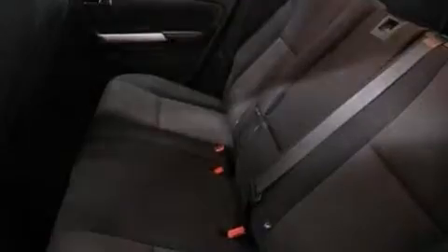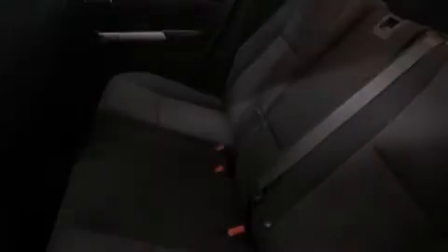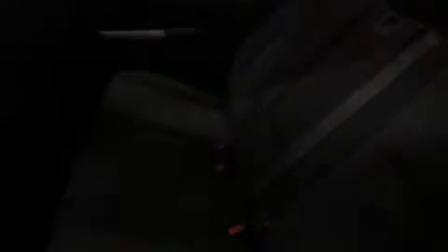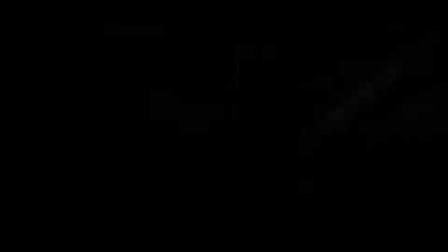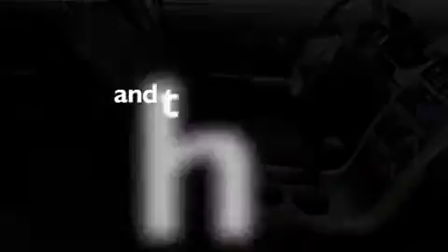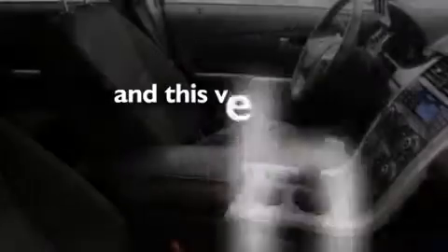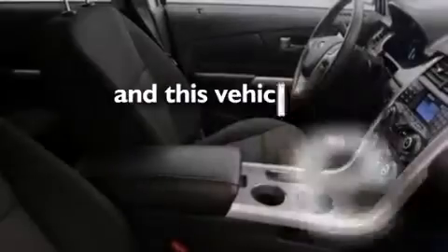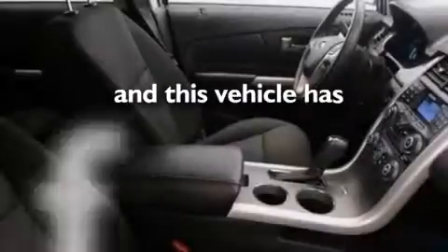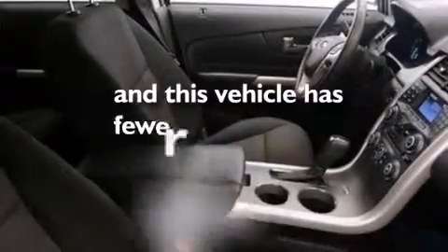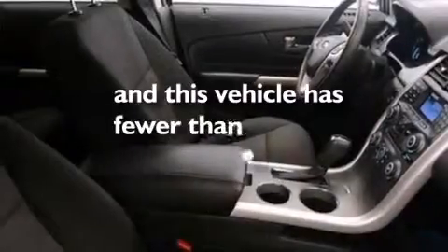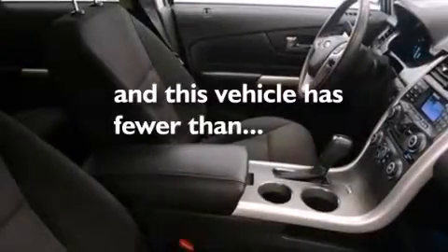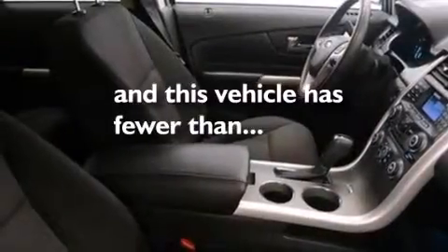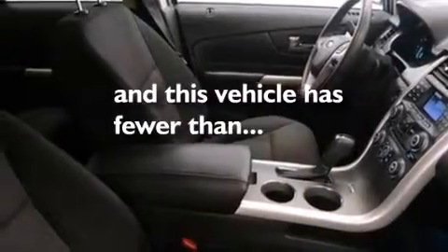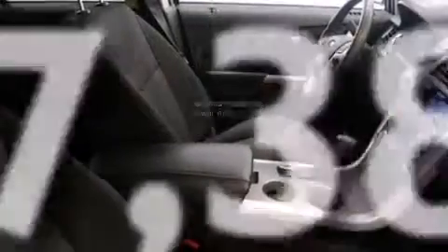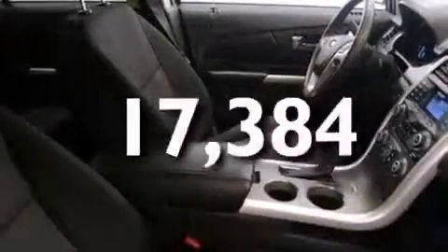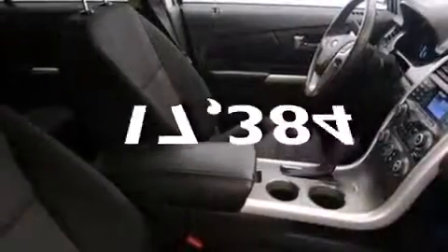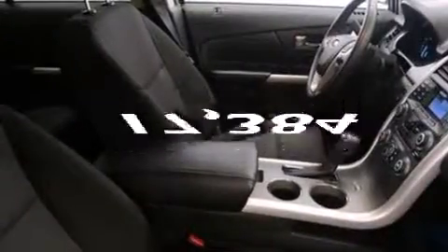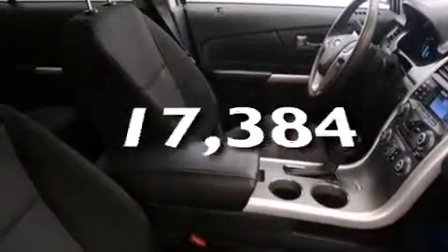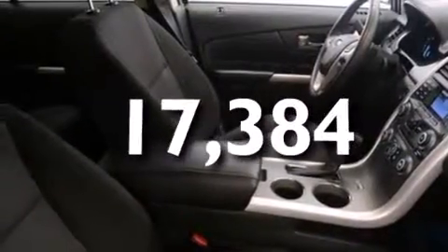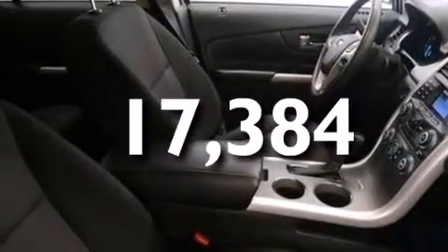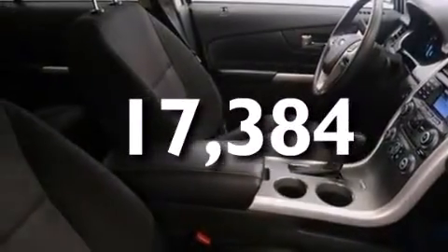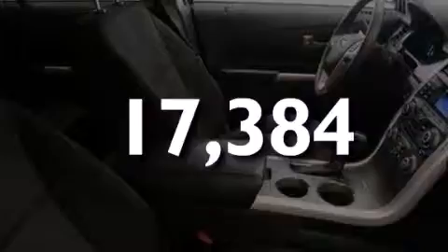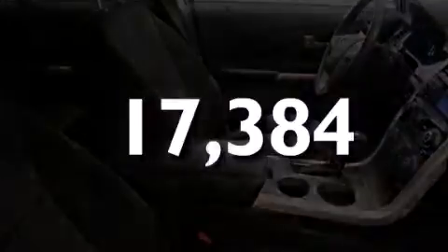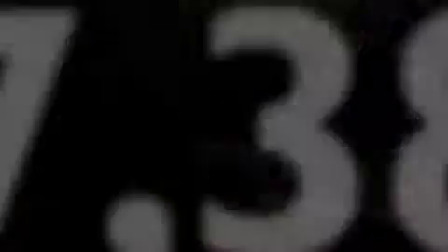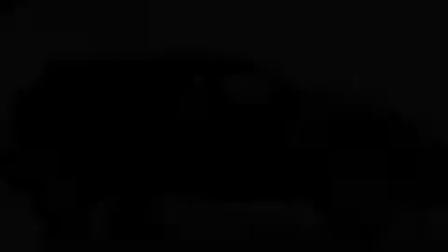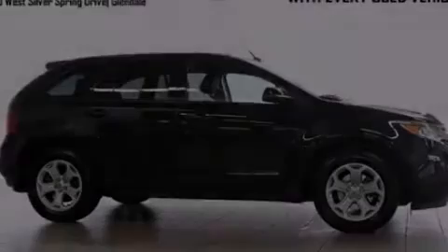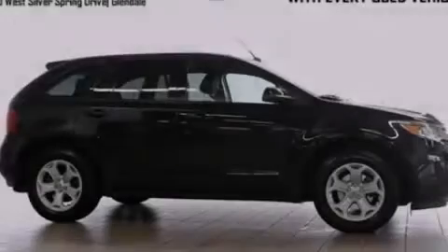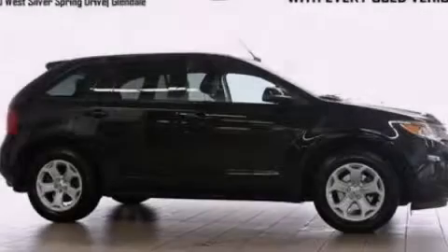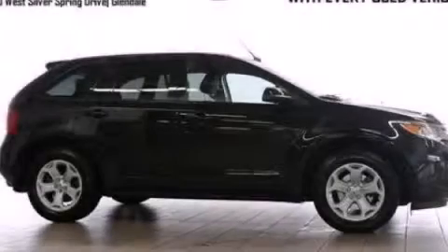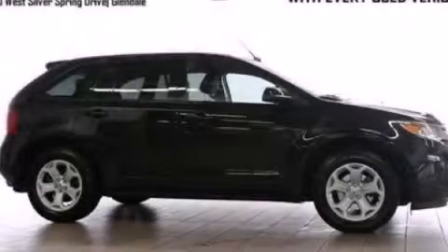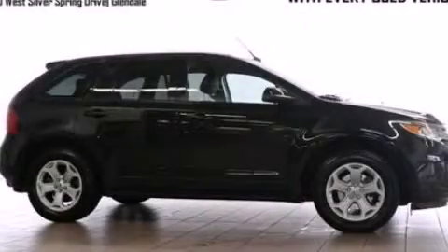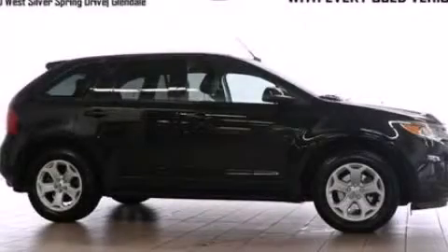This vehicle has fewer than 18,000 miles on the odometer. Please call us today for more information on this great vehicle.